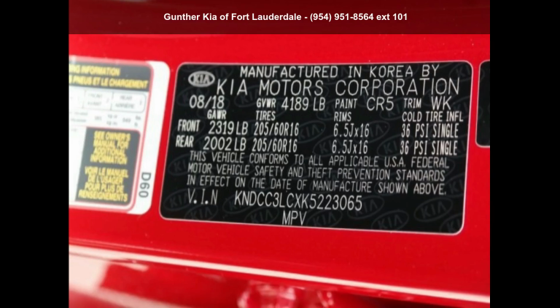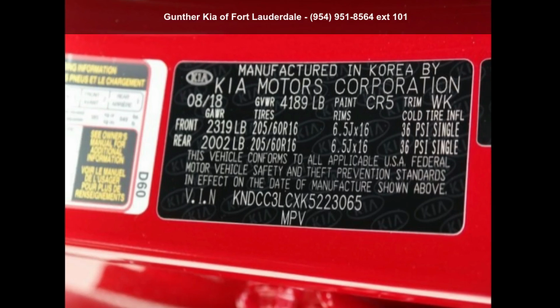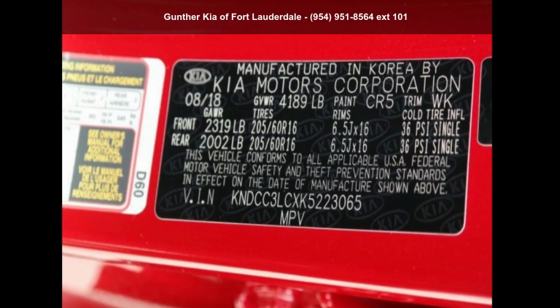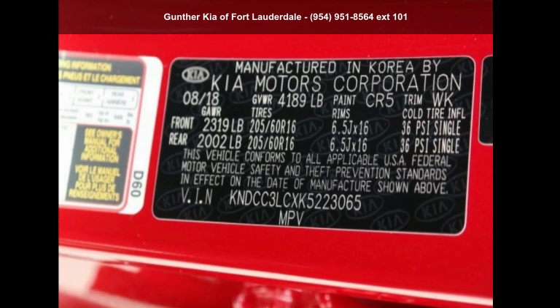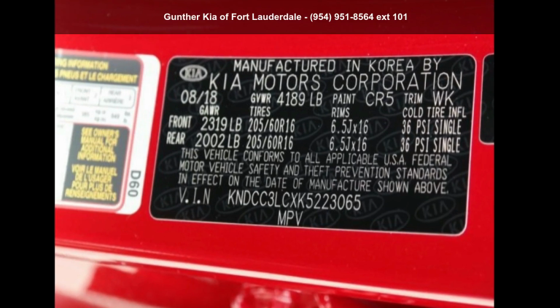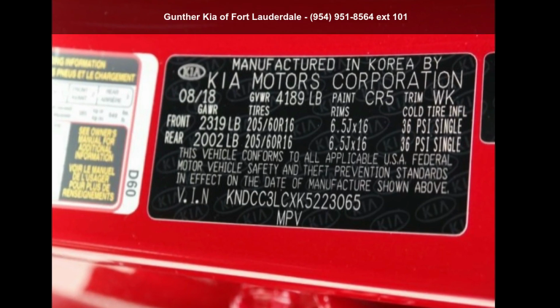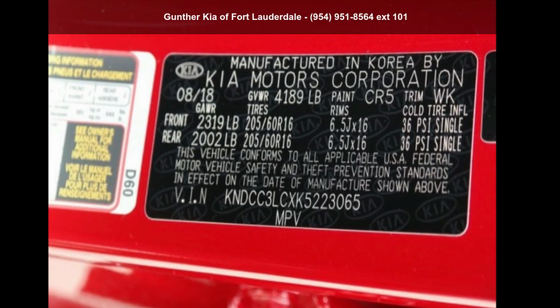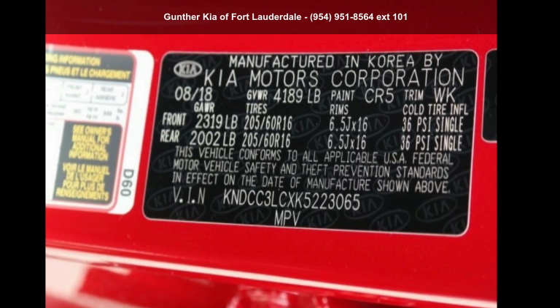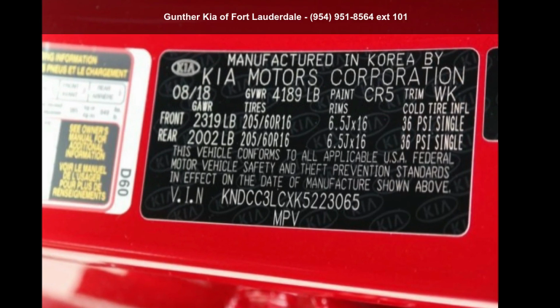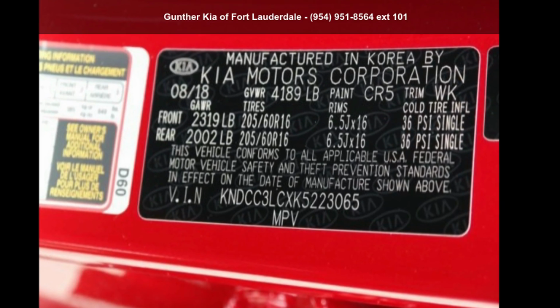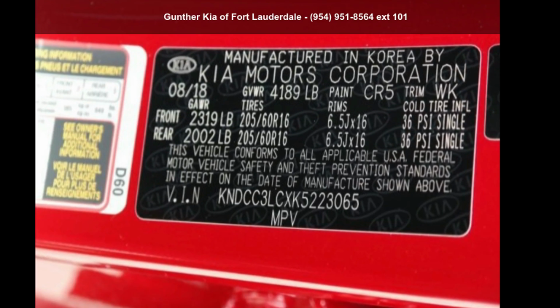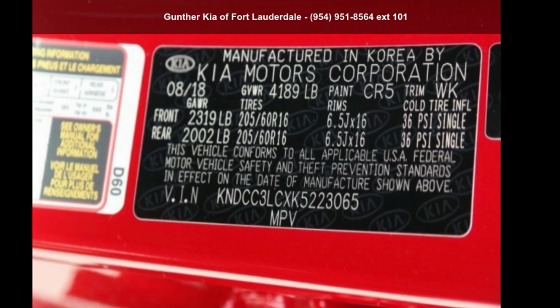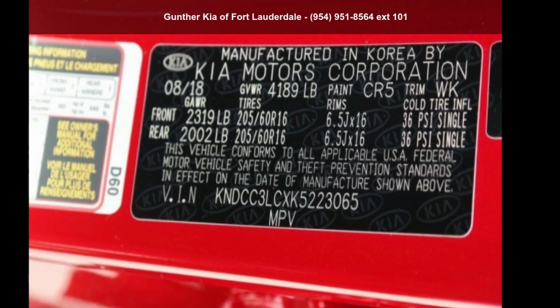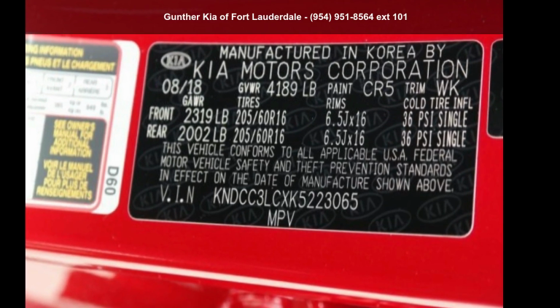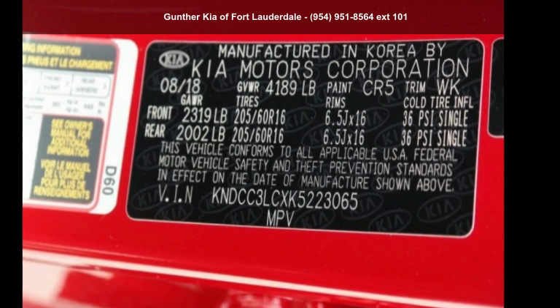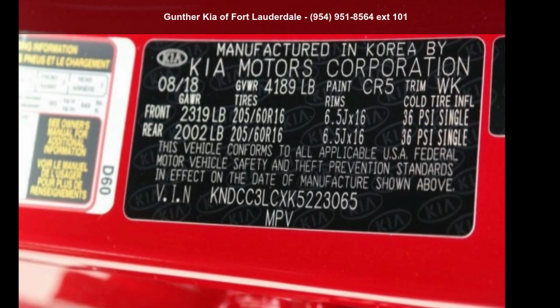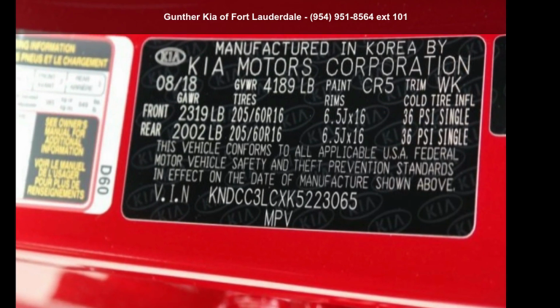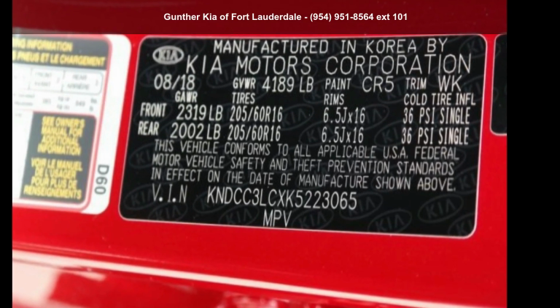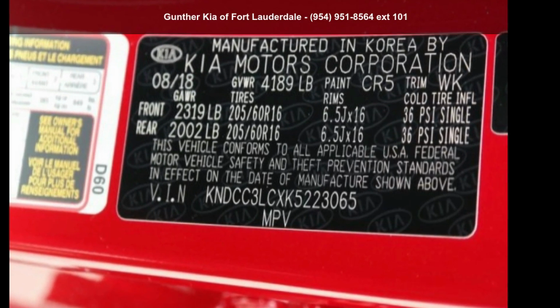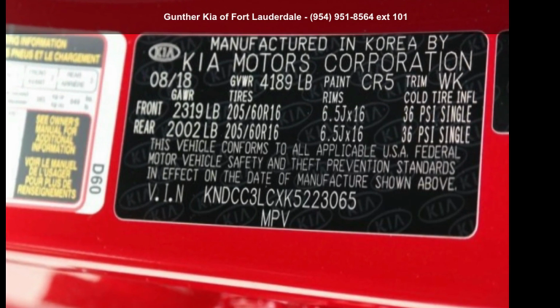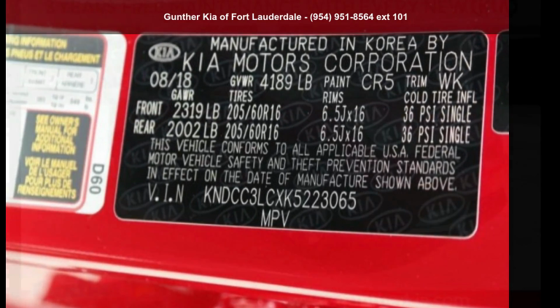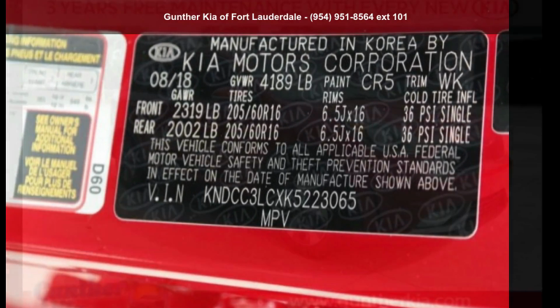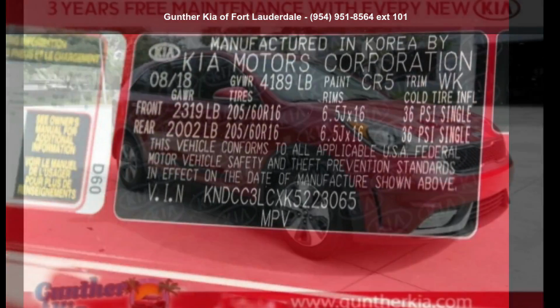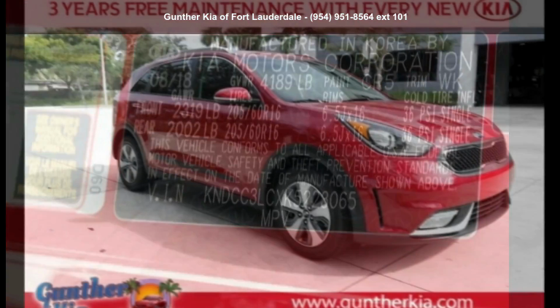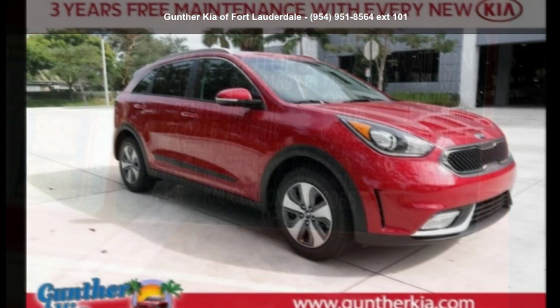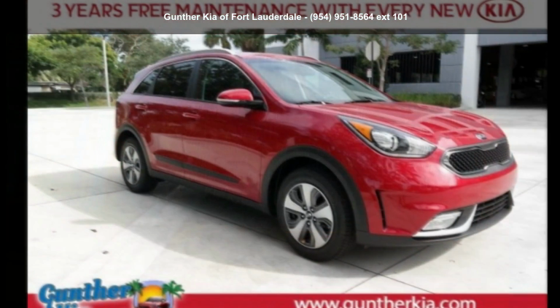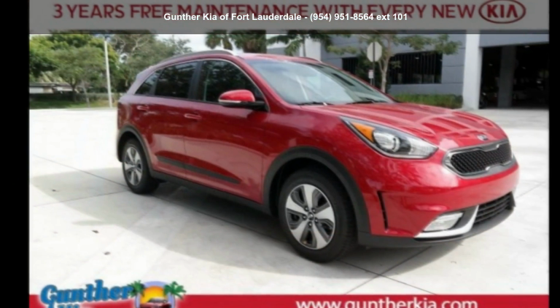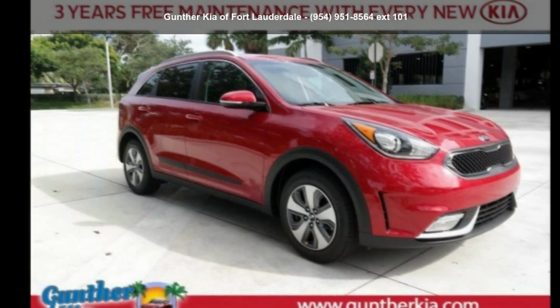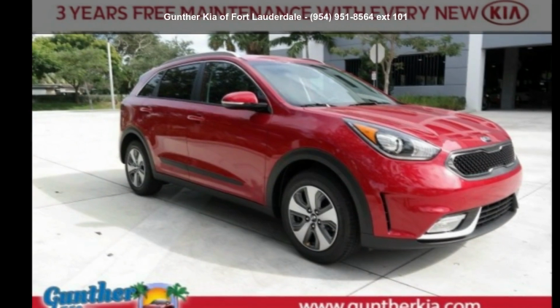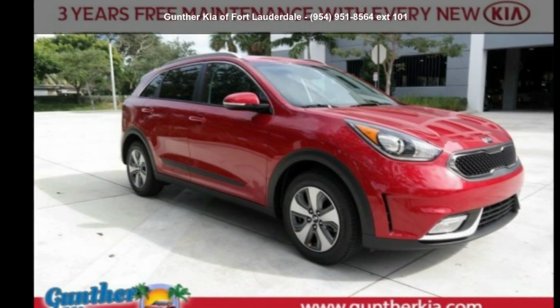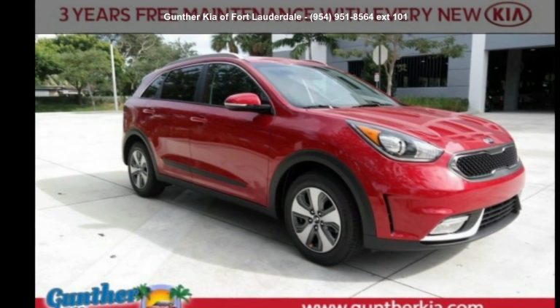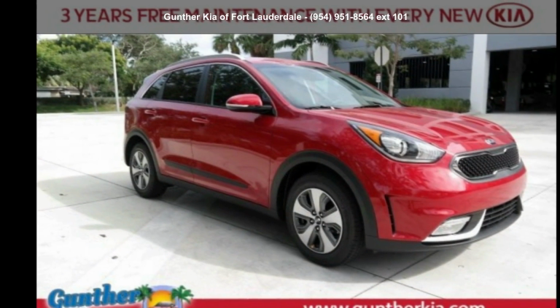Step into the Kia 2090 Niro X. This may be the set of wheels you've been looking for.